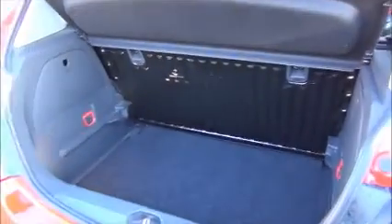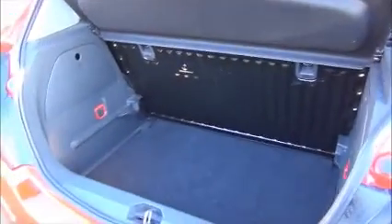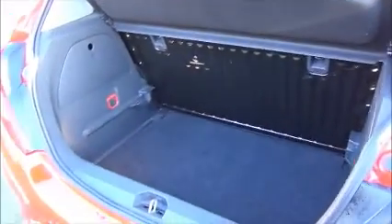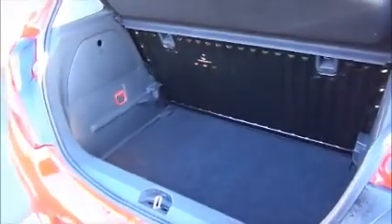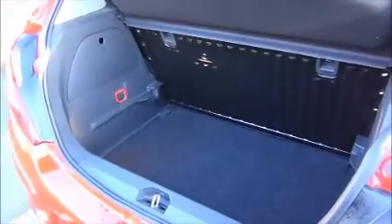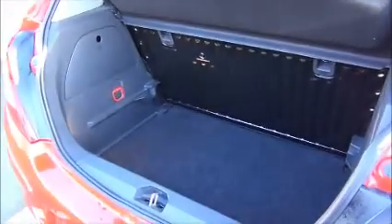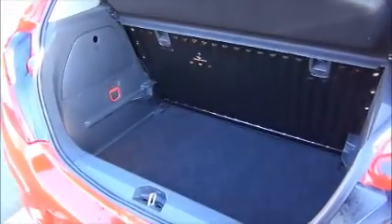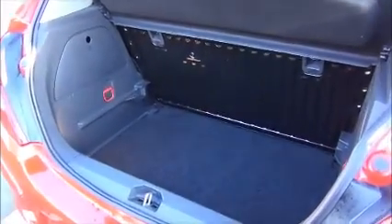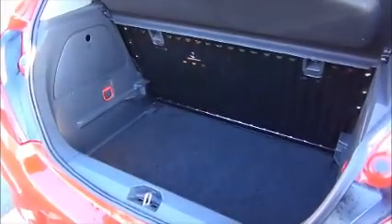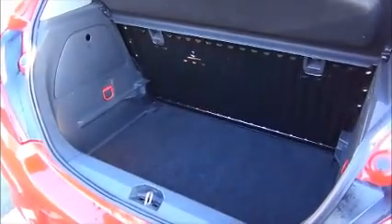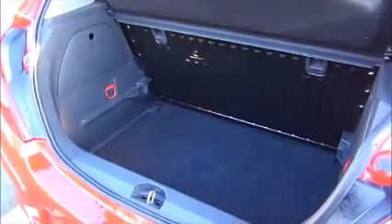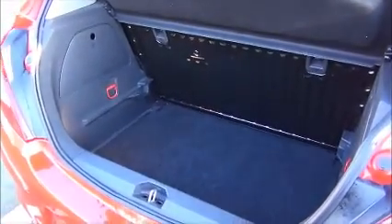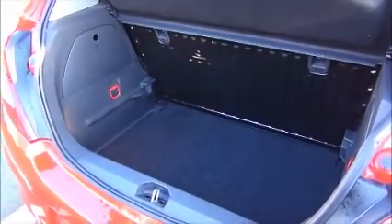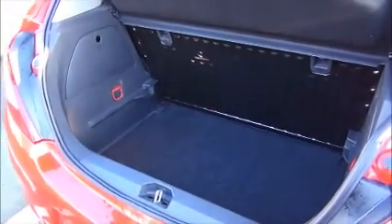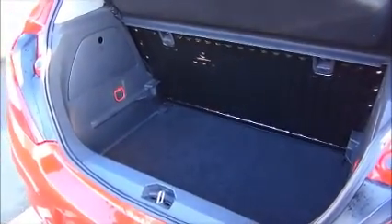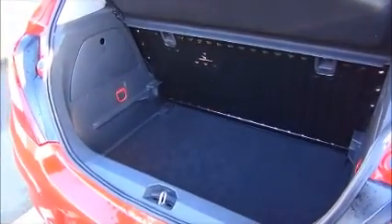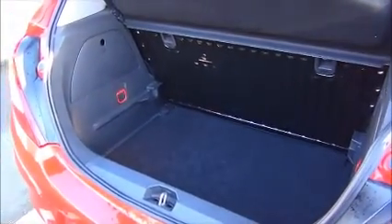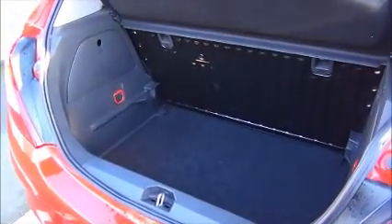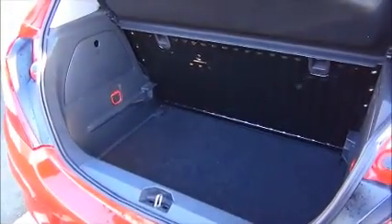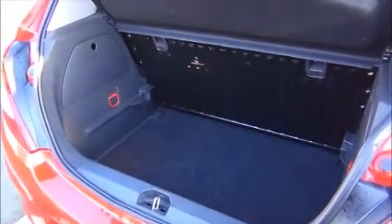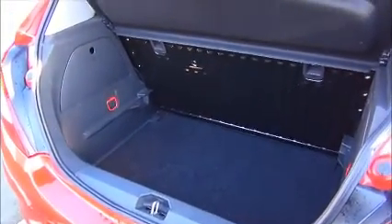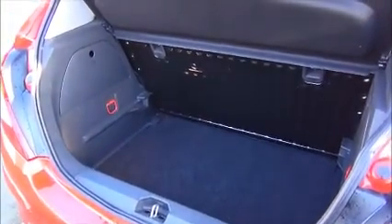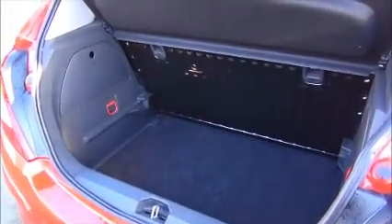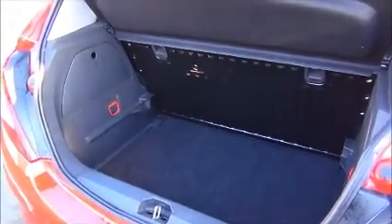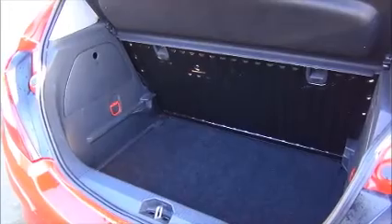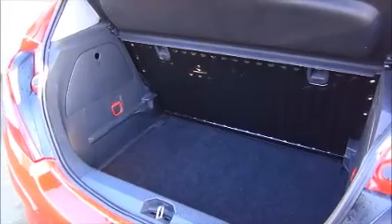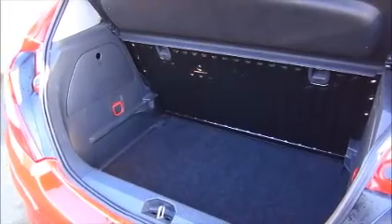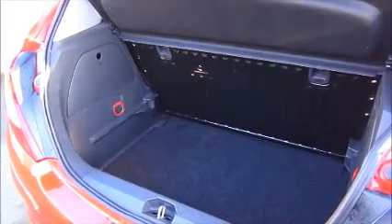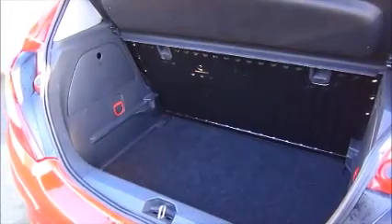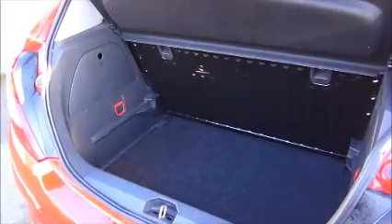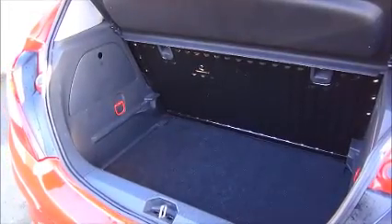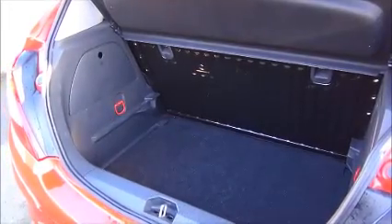The Corsa has a good sized boot area with drop down fold away rear seats, pockets, and also a fold away parcel shelf.